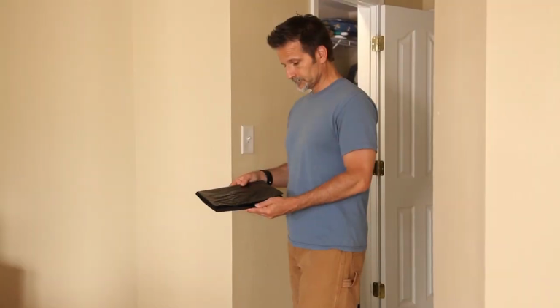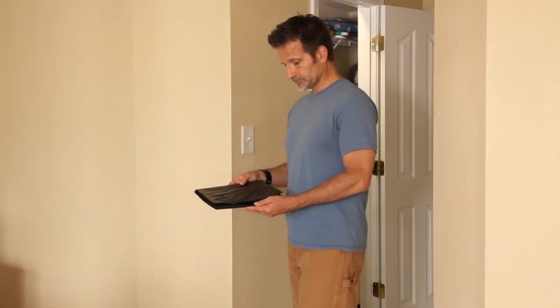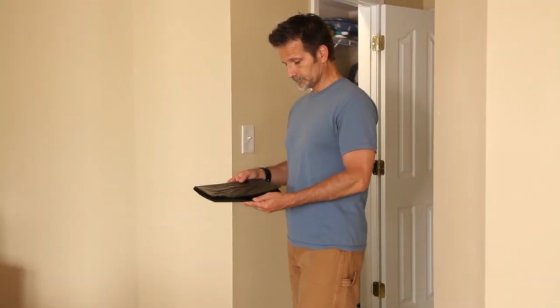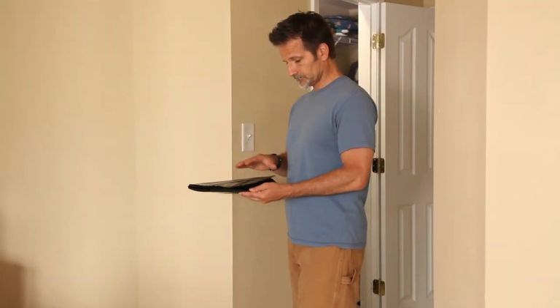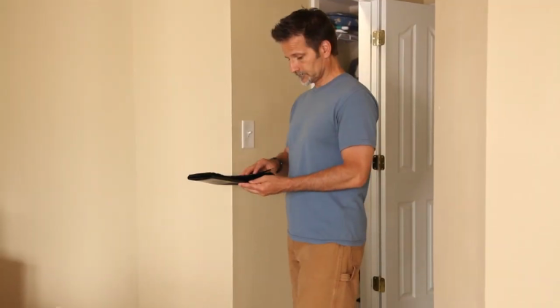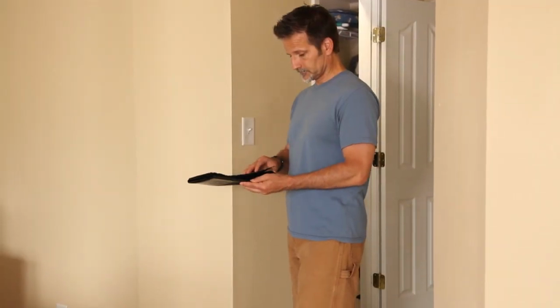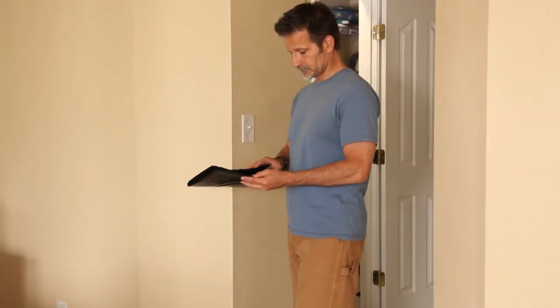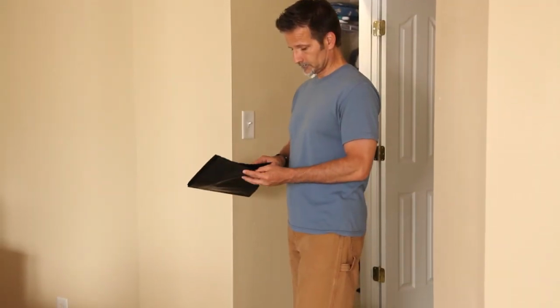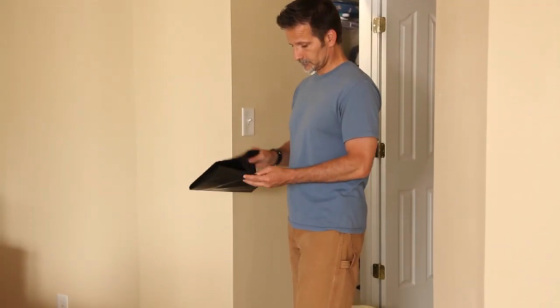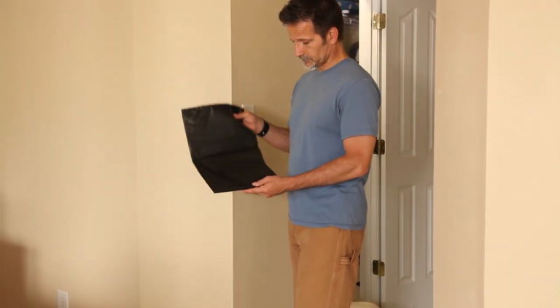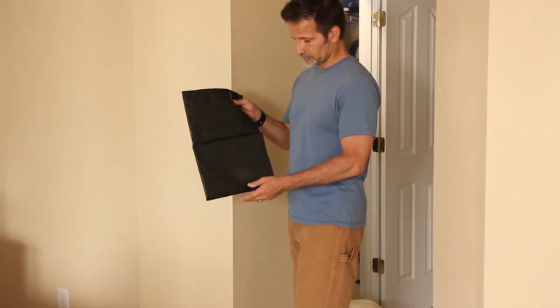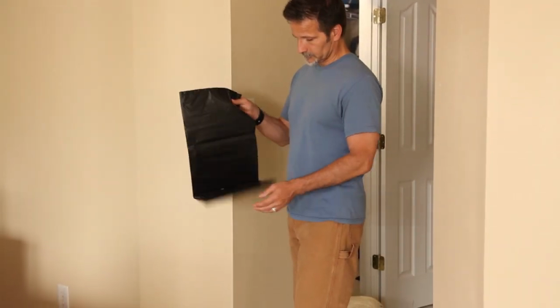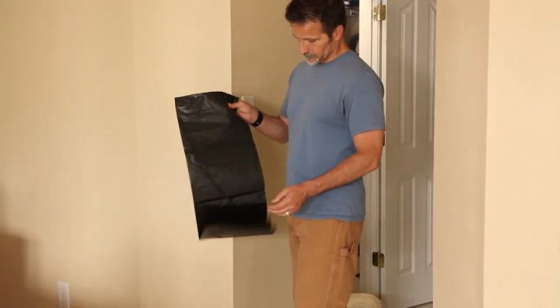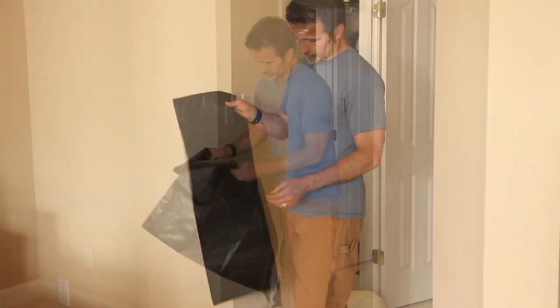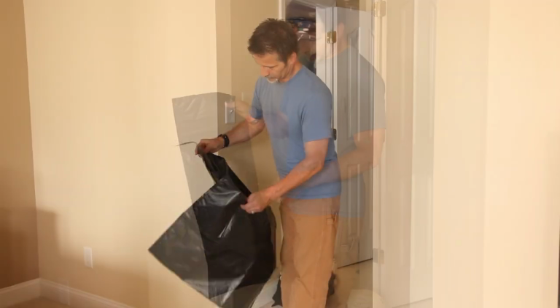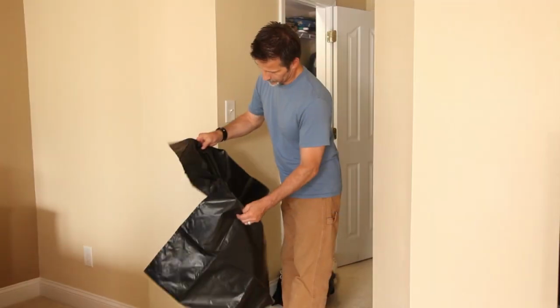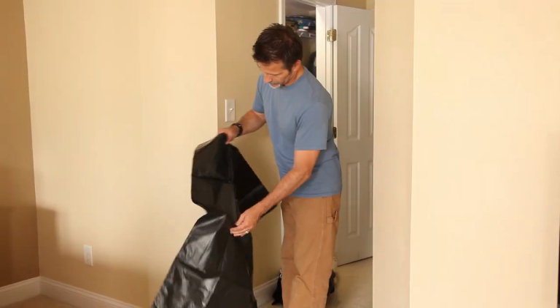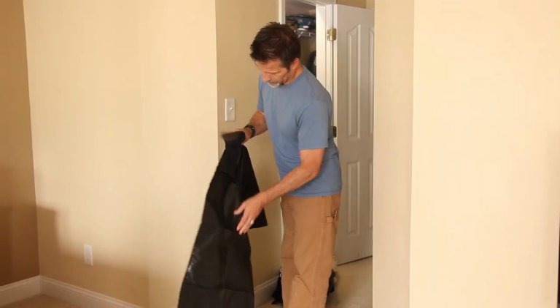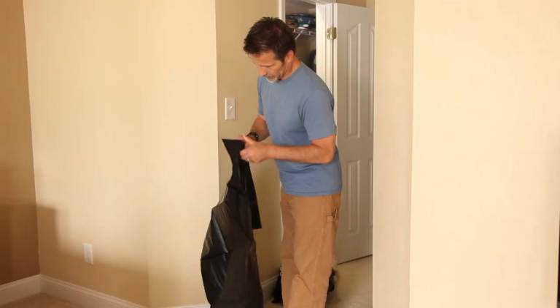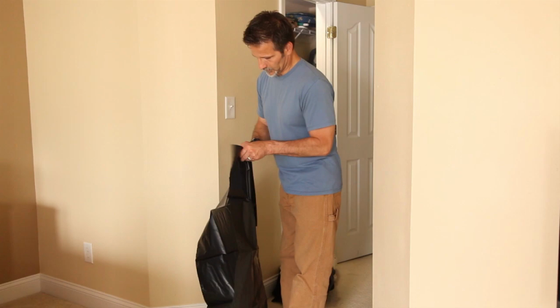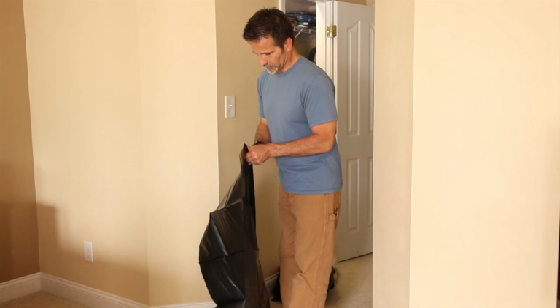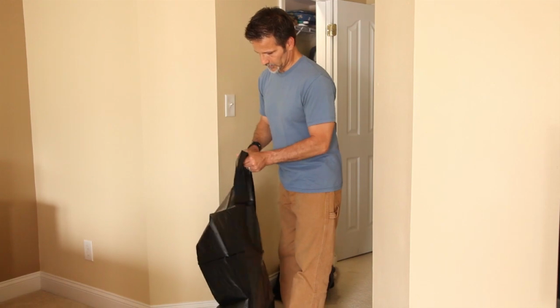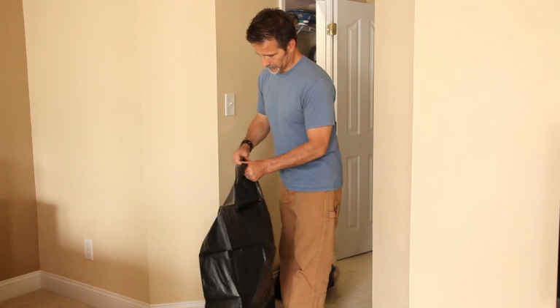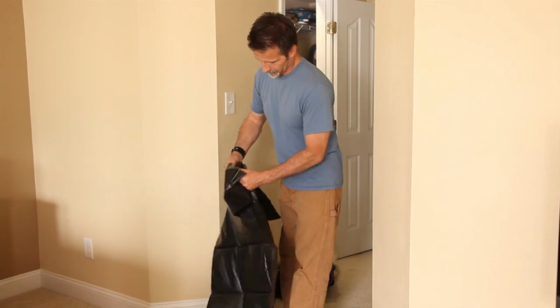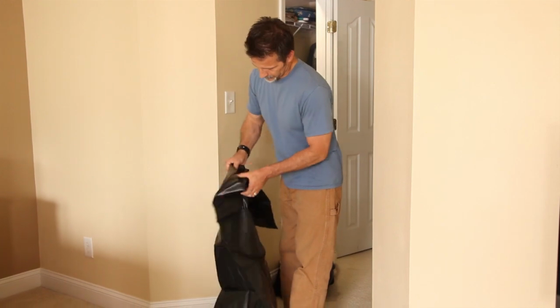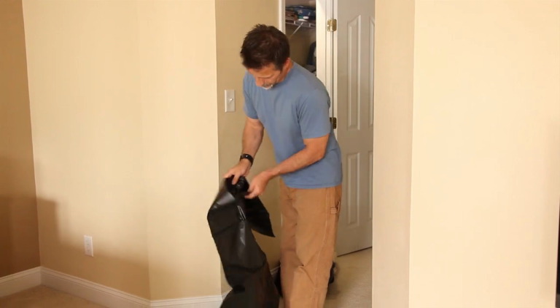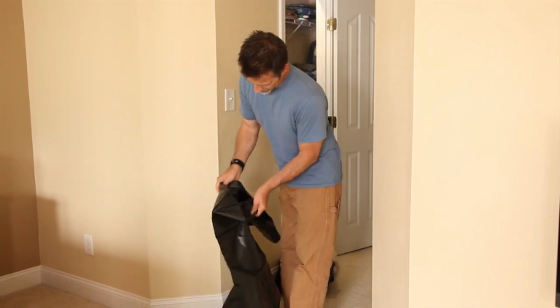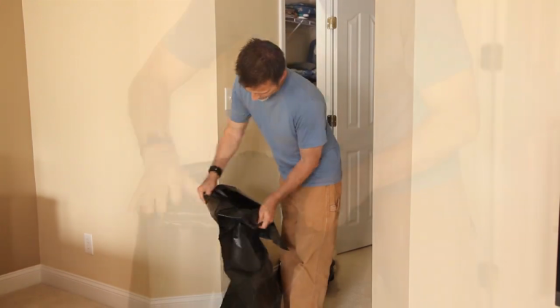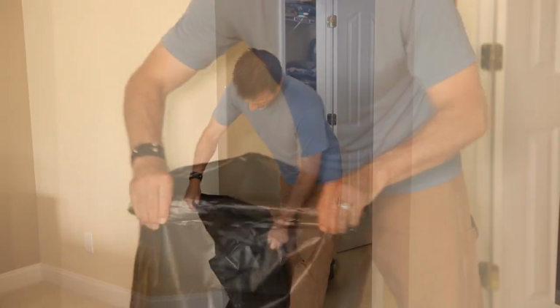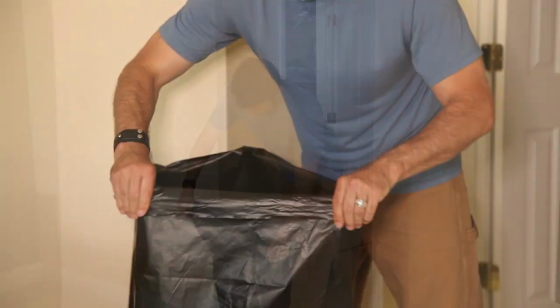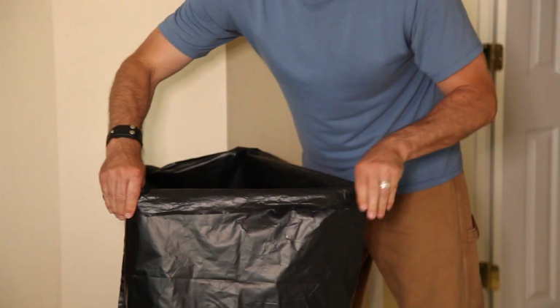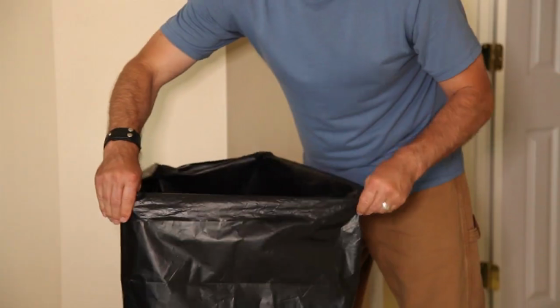With a tough, high-performance resin blend, self-standing bags will give you the confidence to get the job done right.